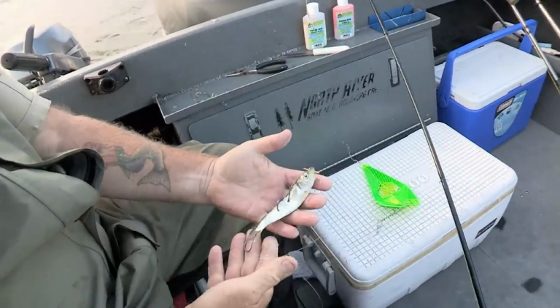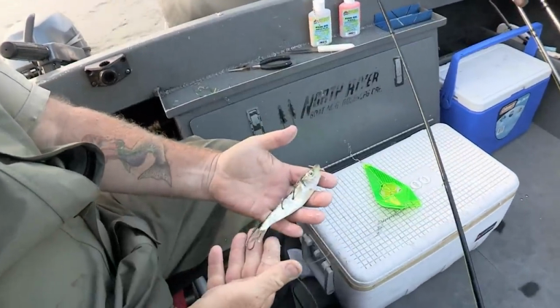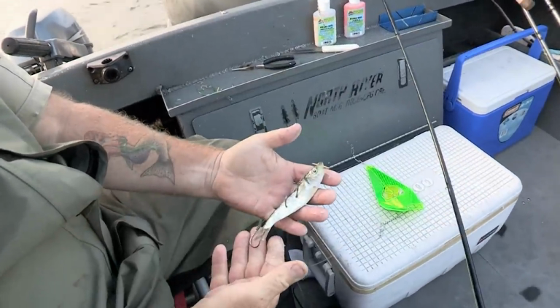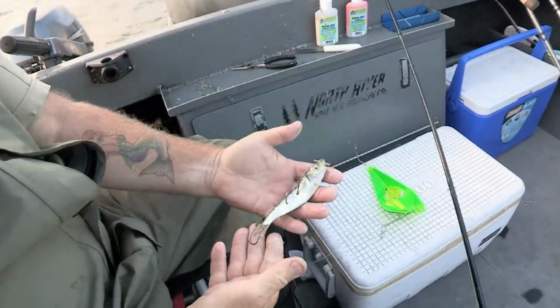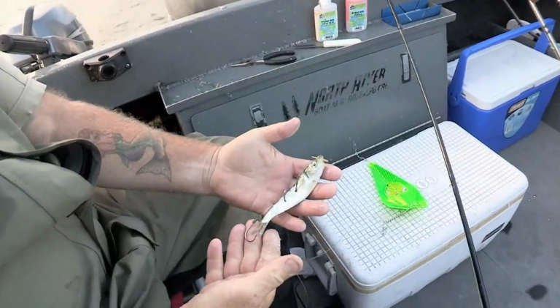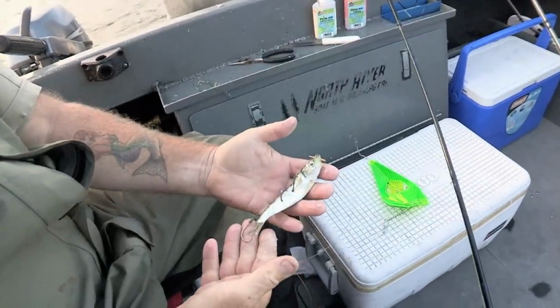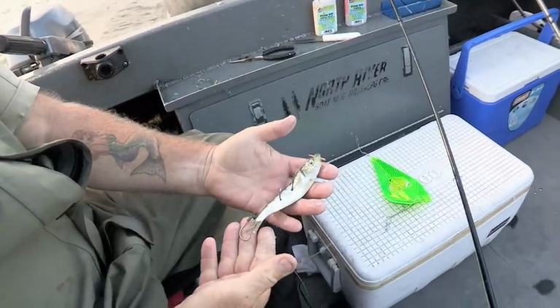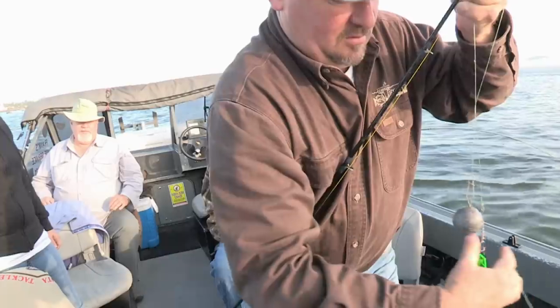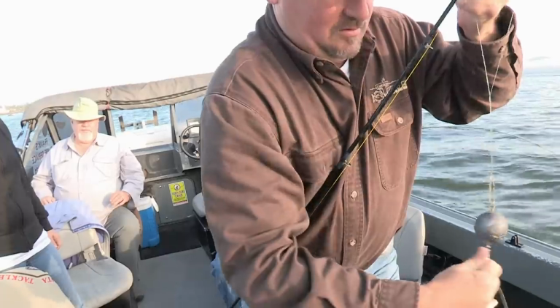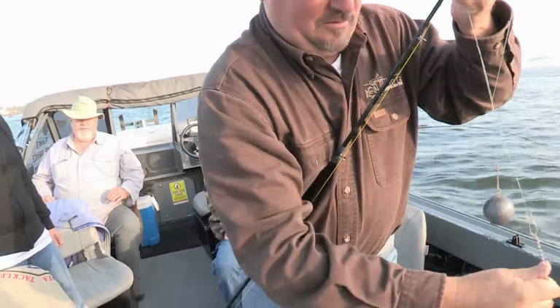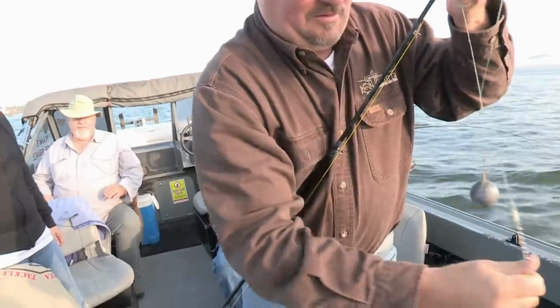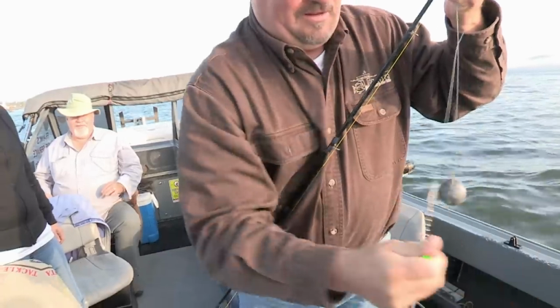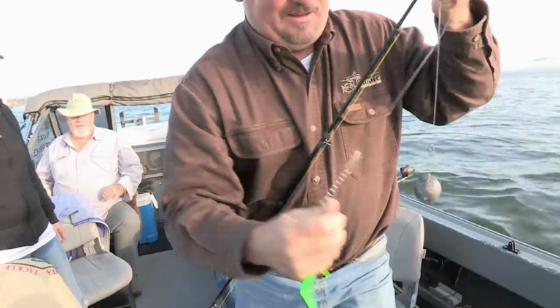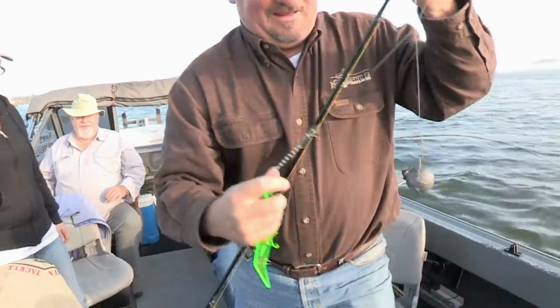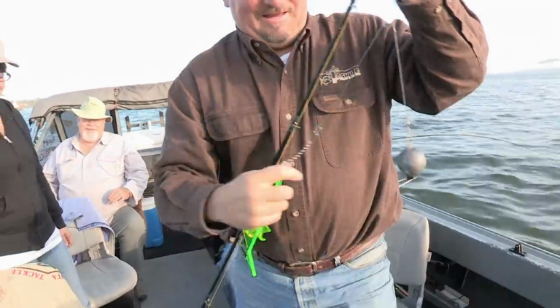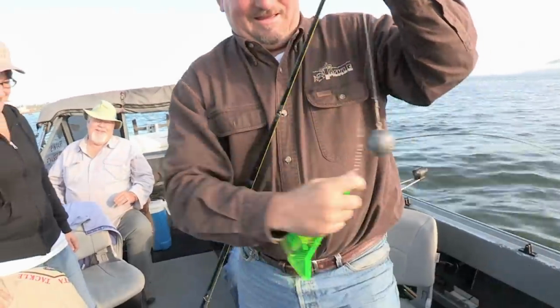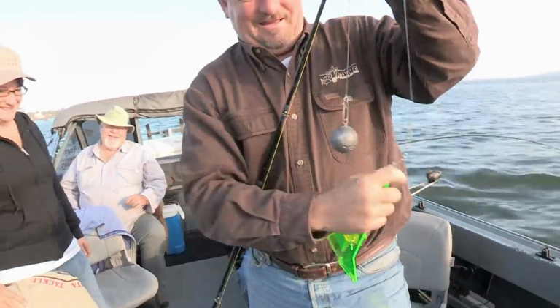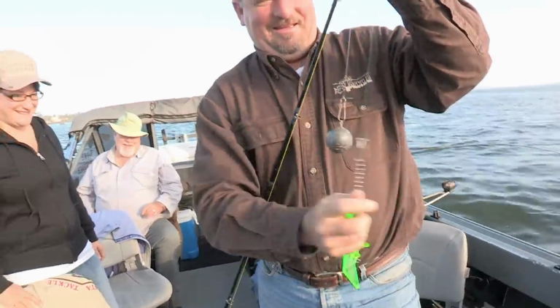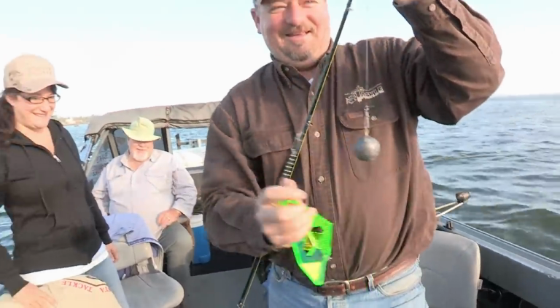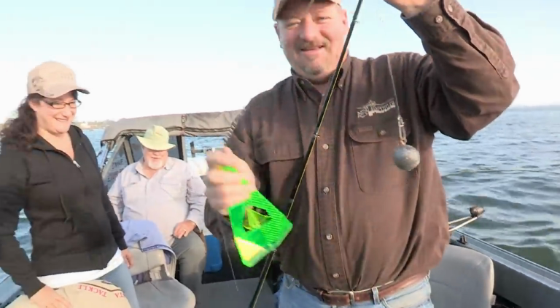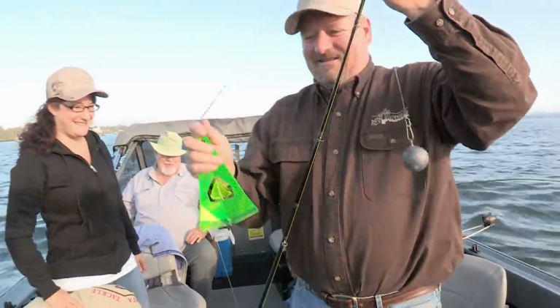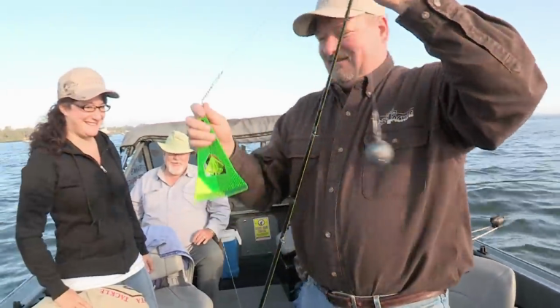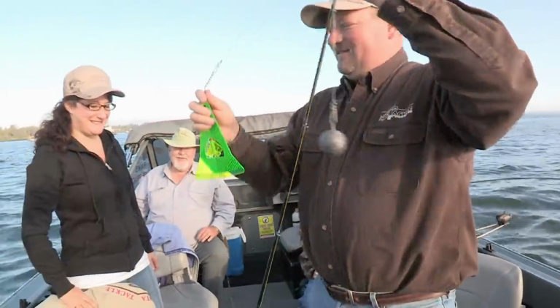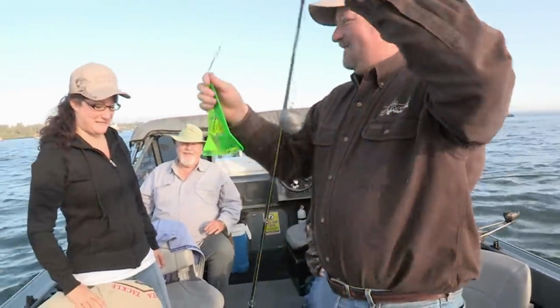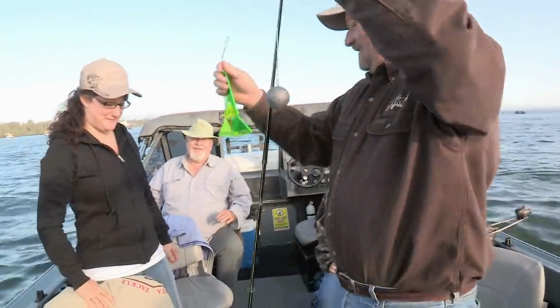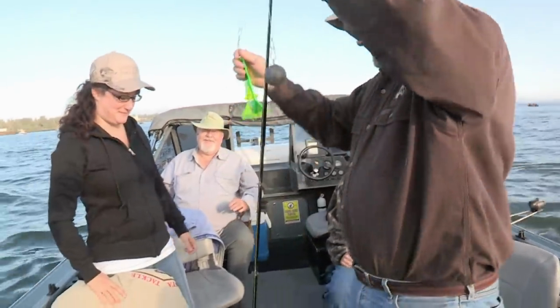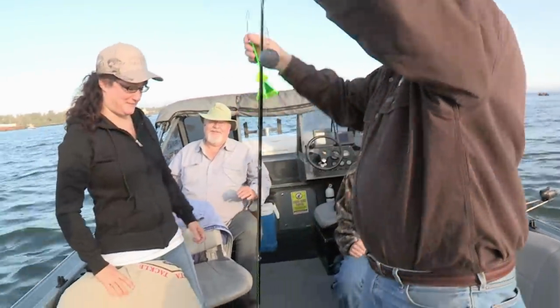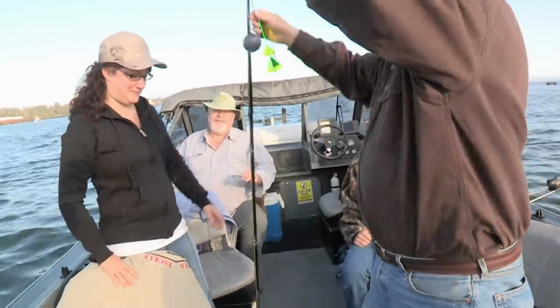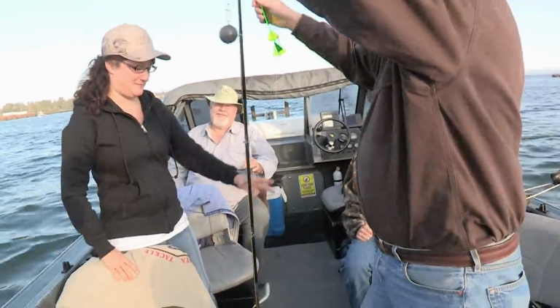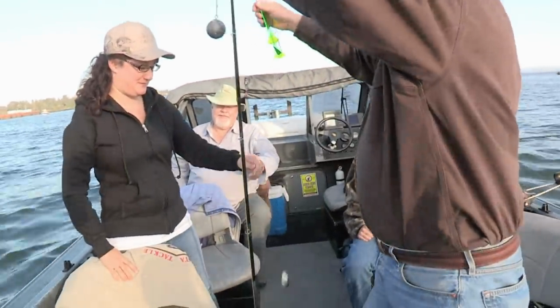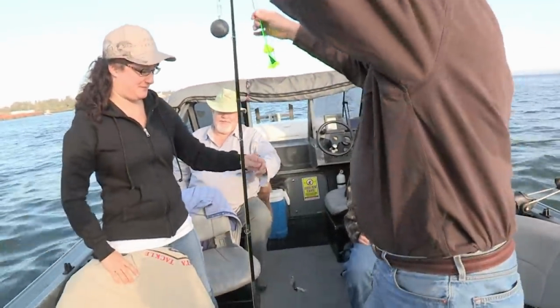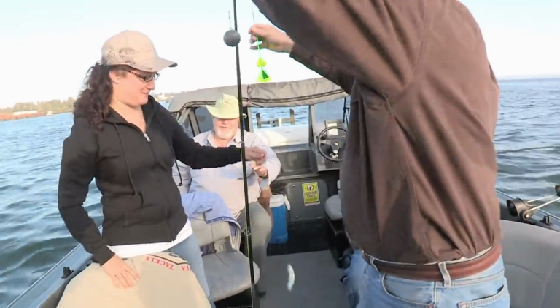It puts that back hook behind the tail where the fish come up short and they can grab that. Let's take that to 25 feet.